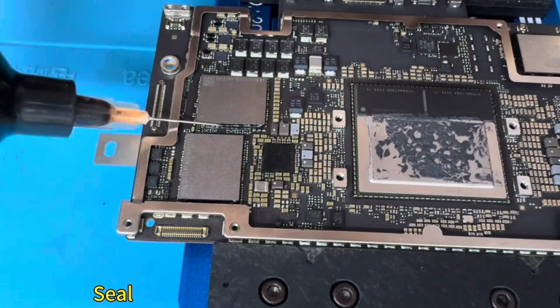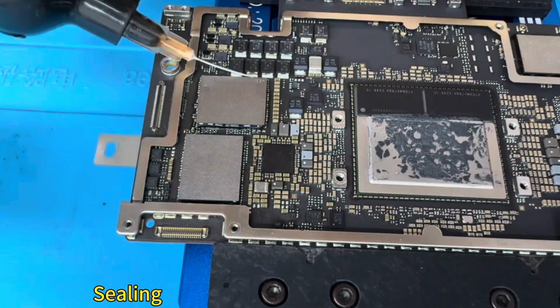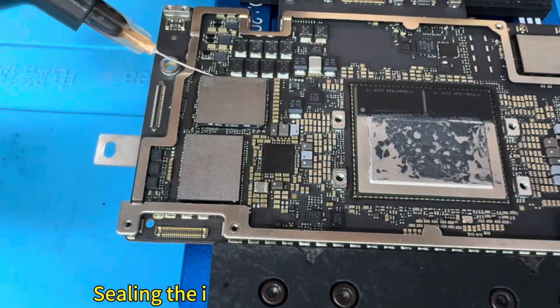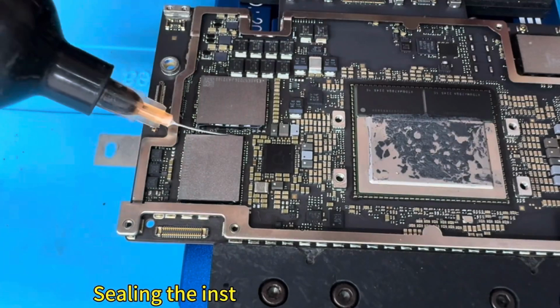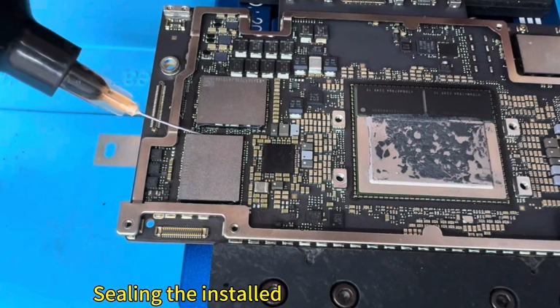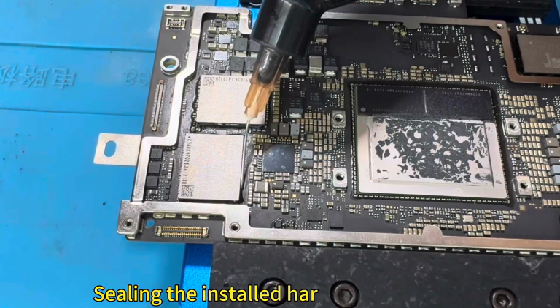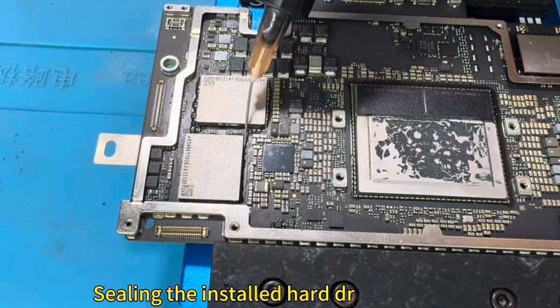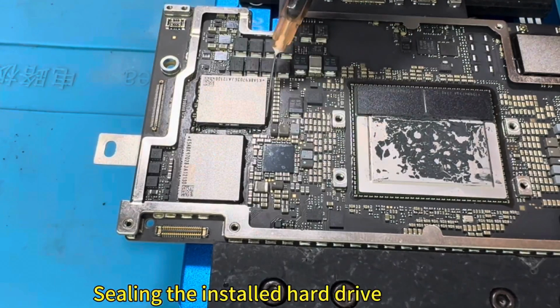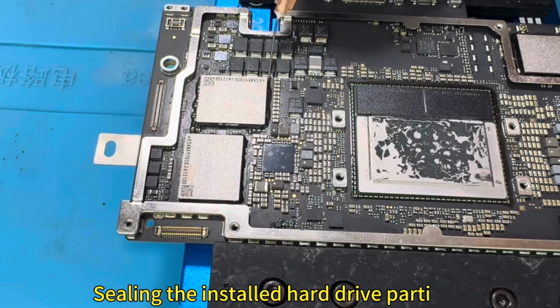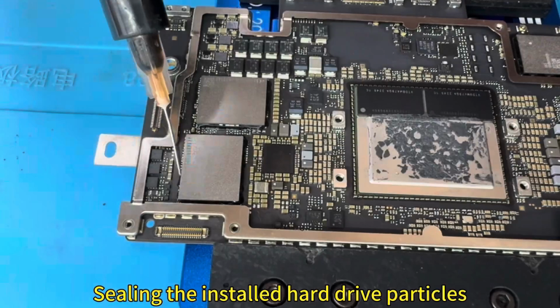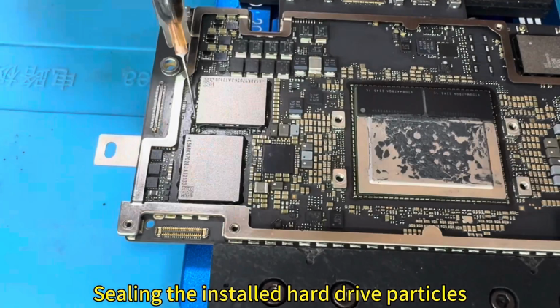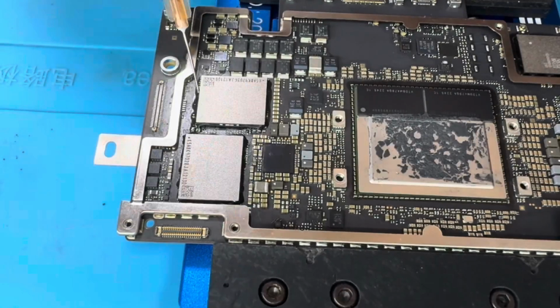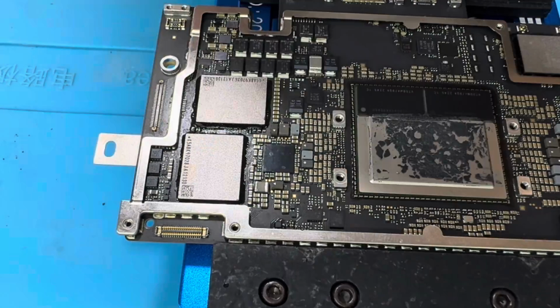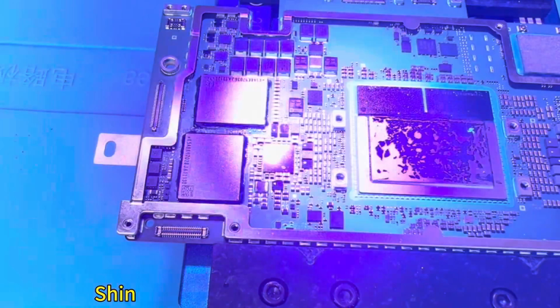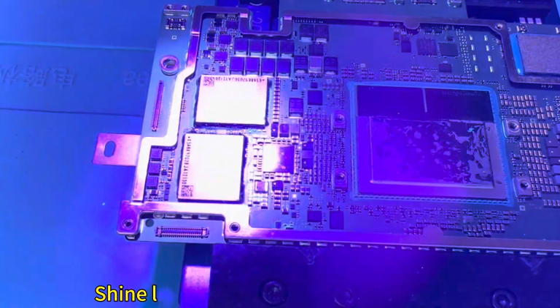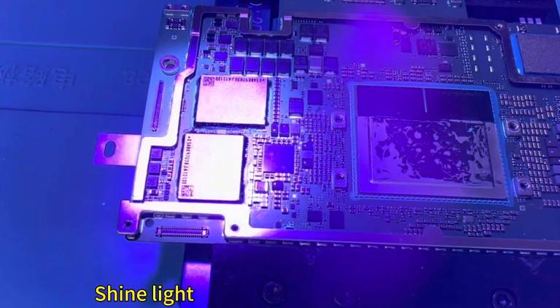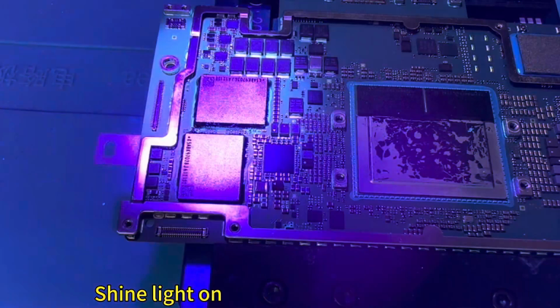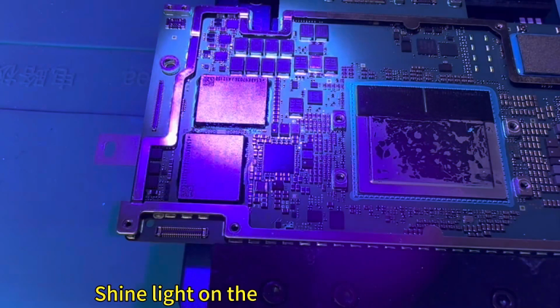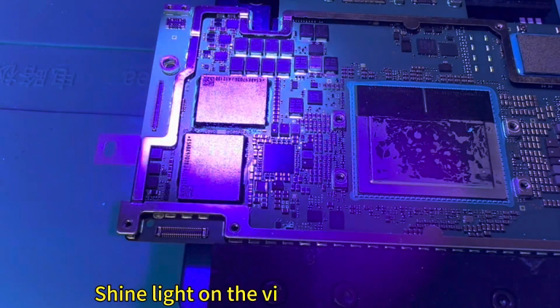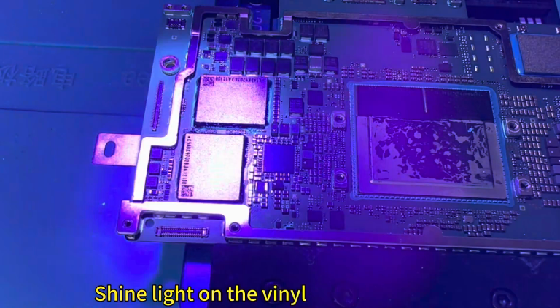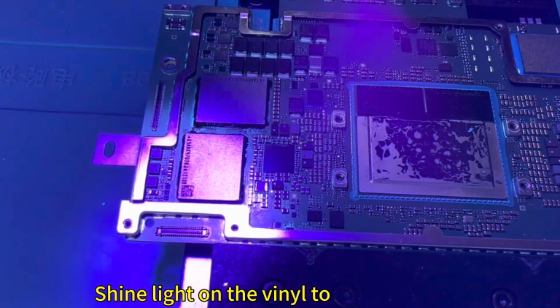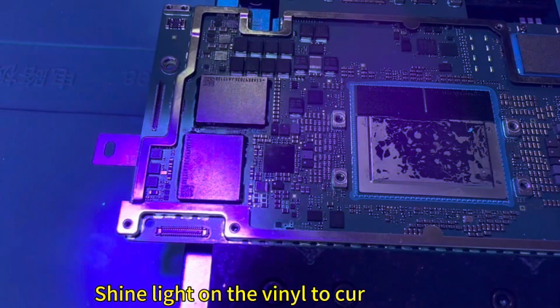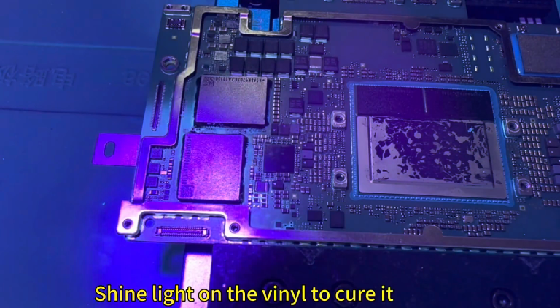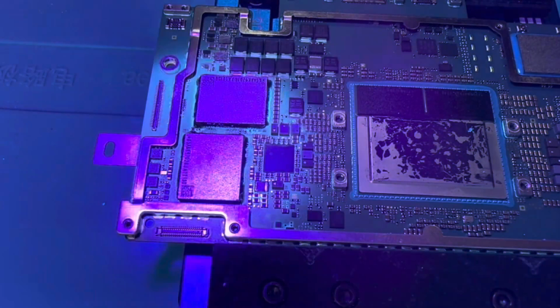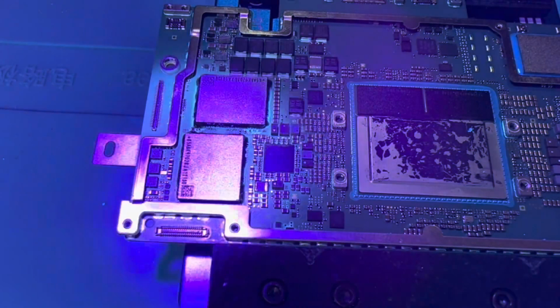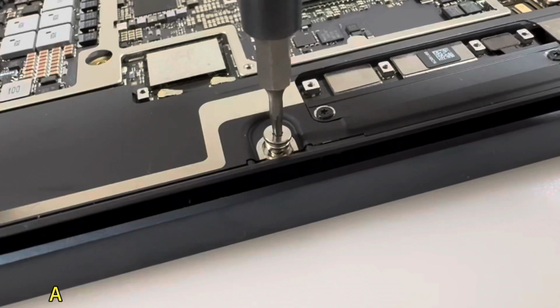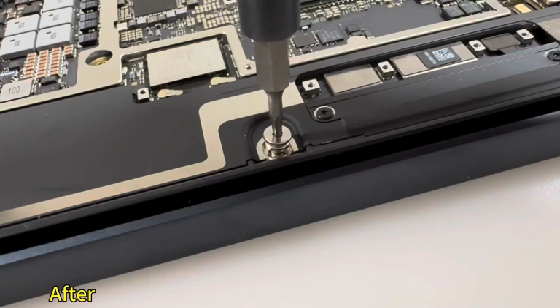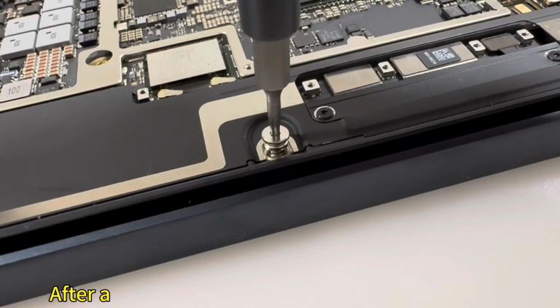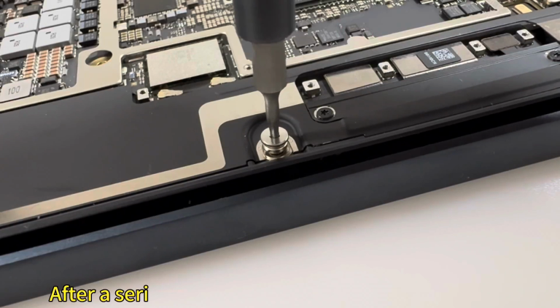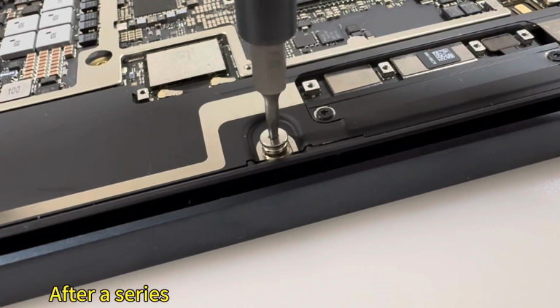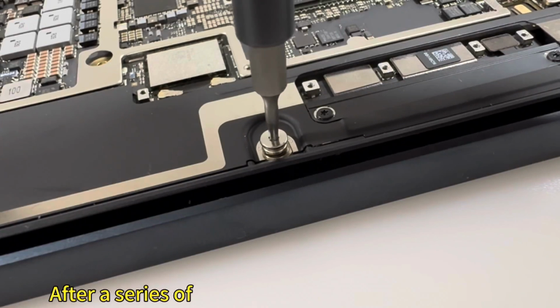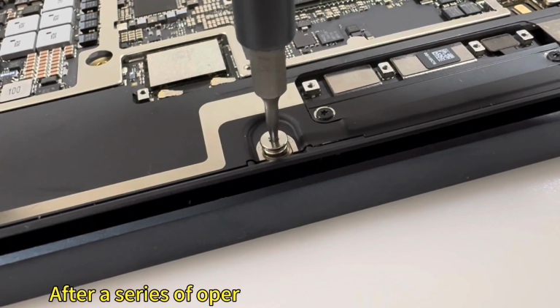Seal the installed hard drive chips. Shine UV light on the sealant to cure it quickly.